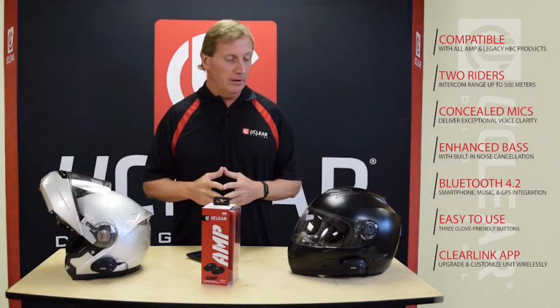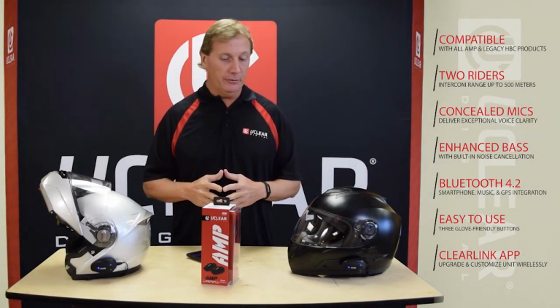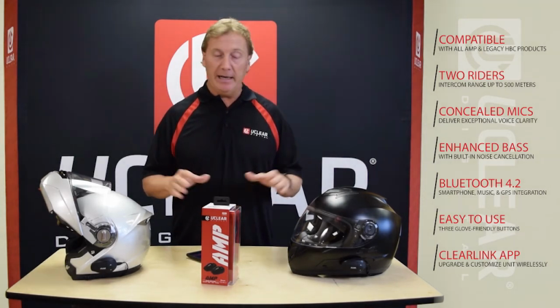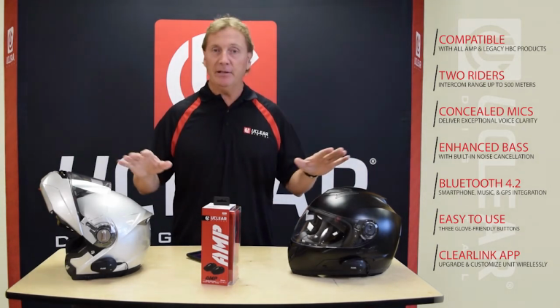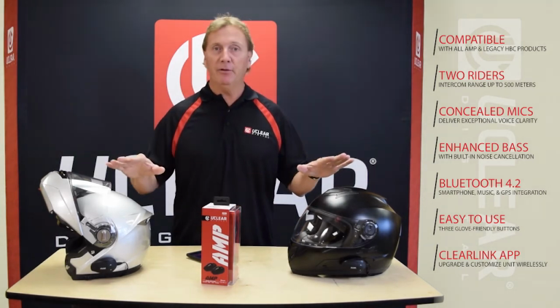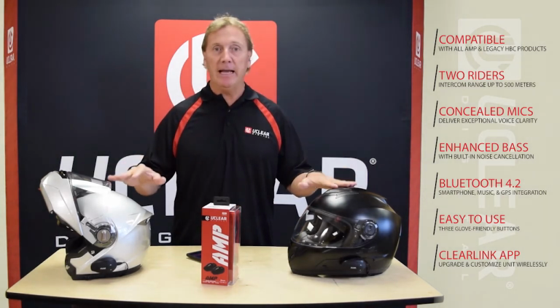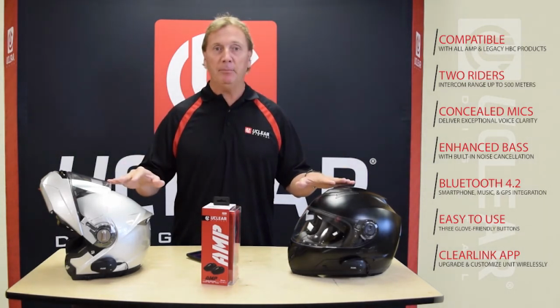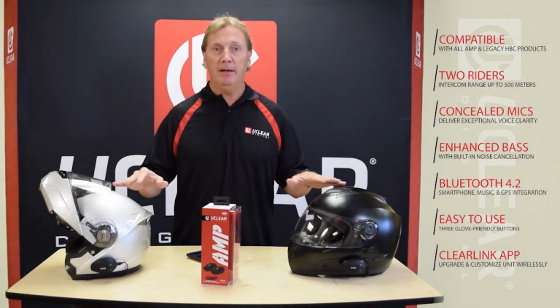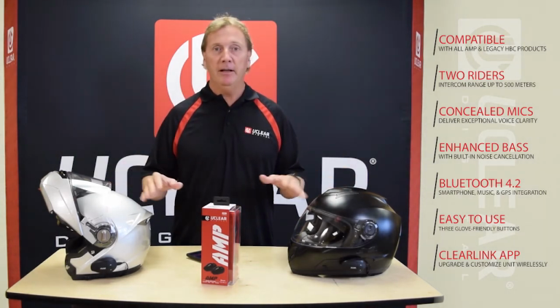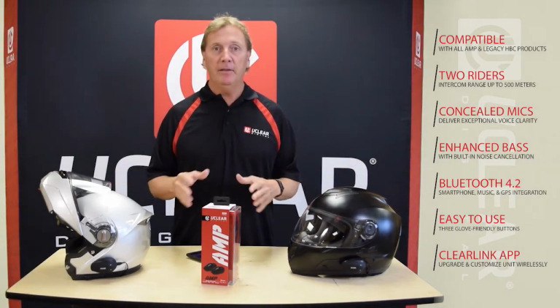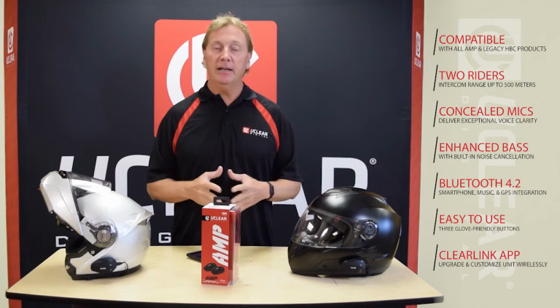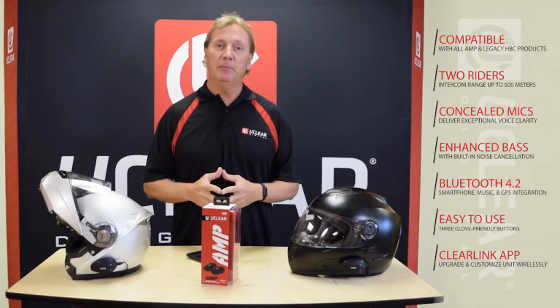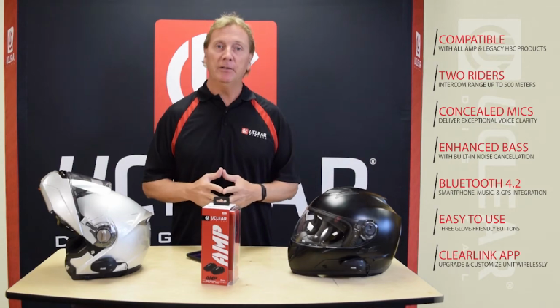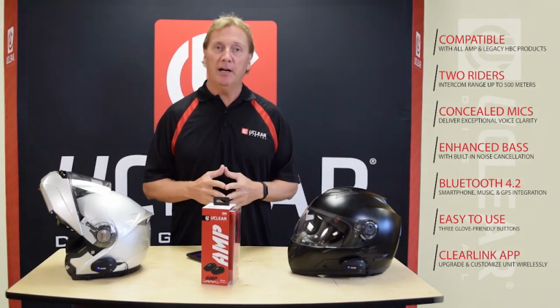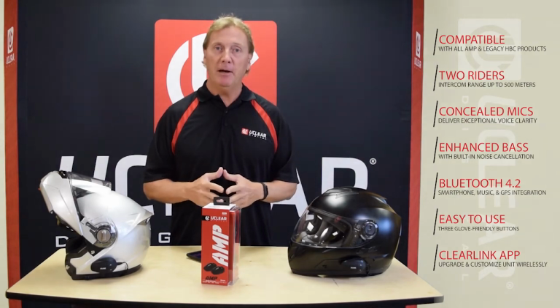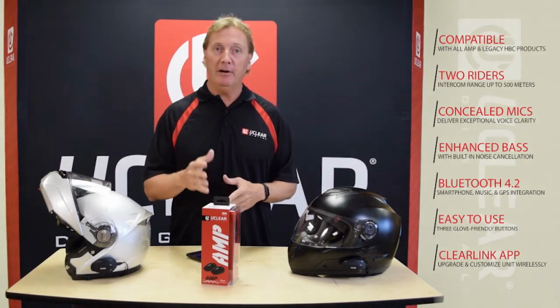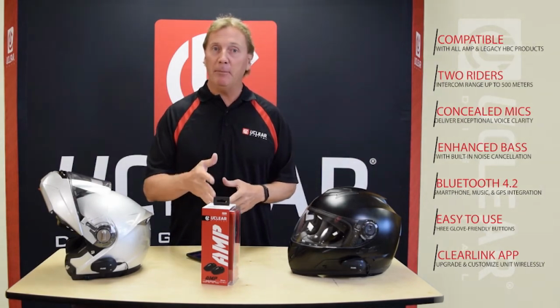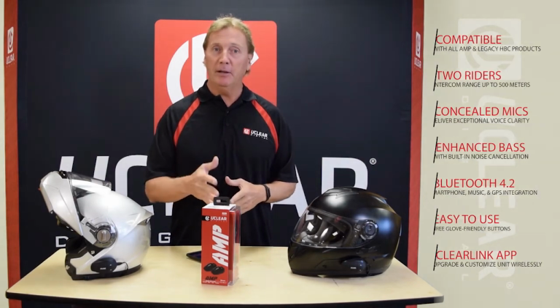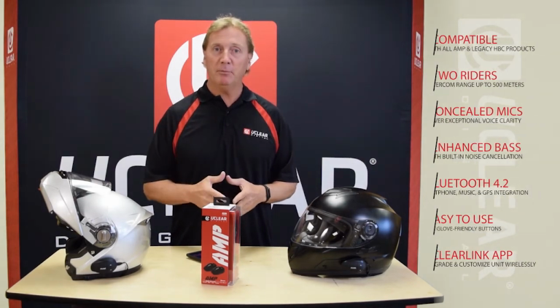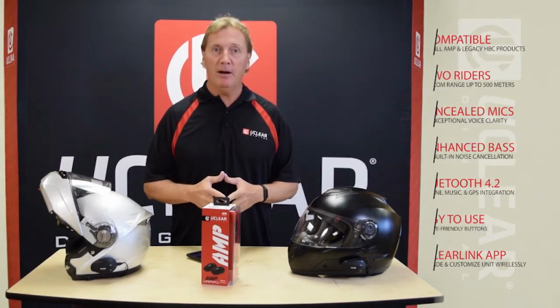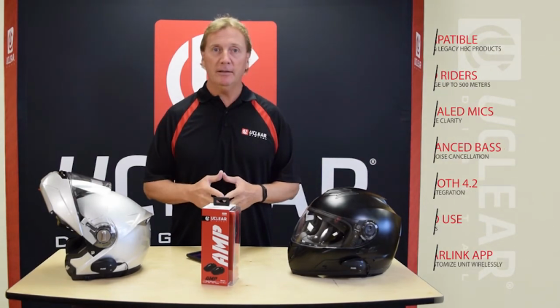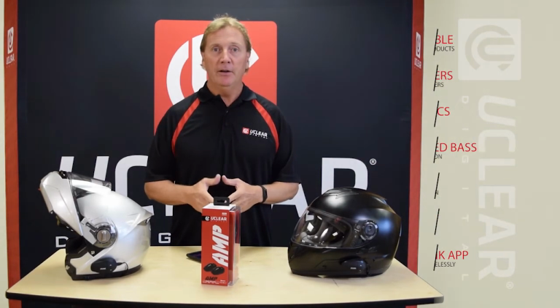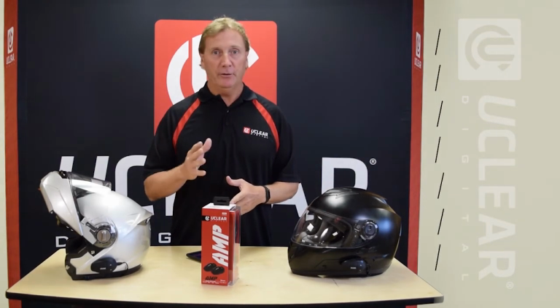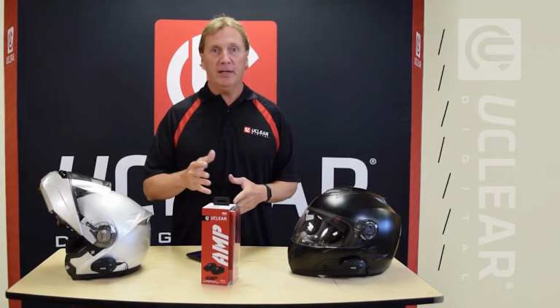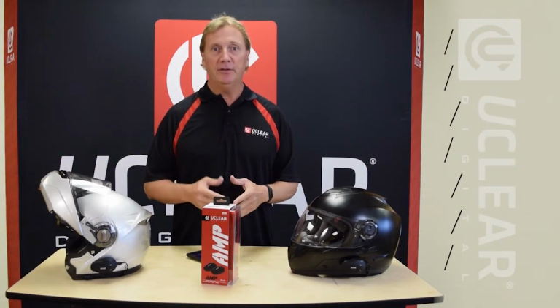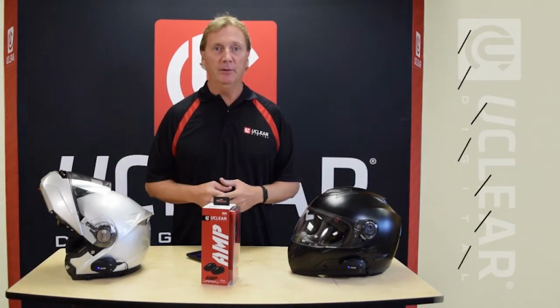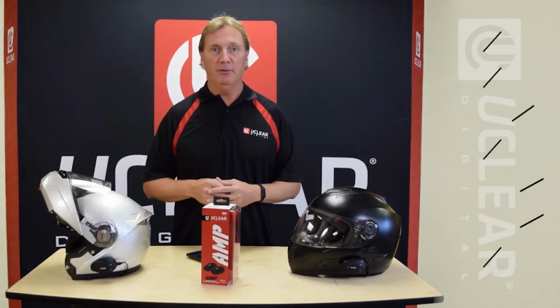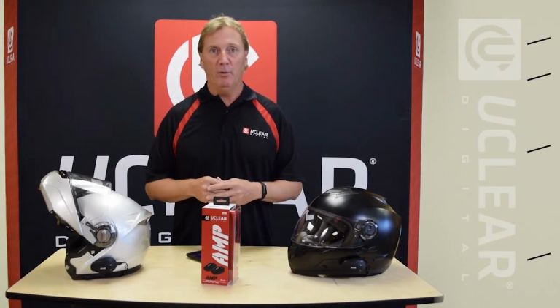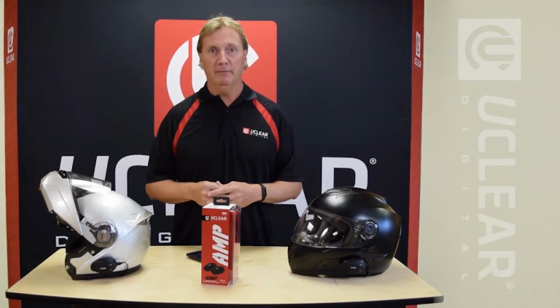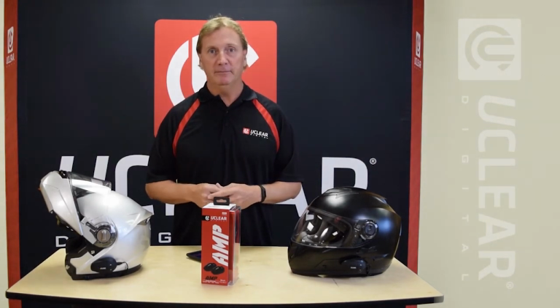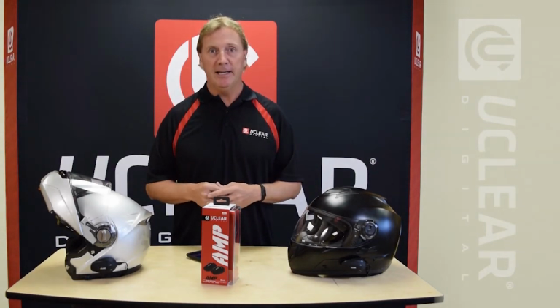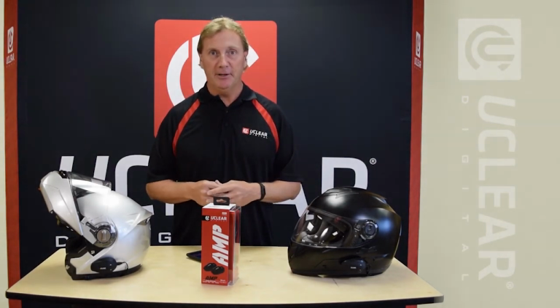So that's it for the AMP line. Next I'm going to talk about our Amplus product, so stay tuned for more. Thank you.